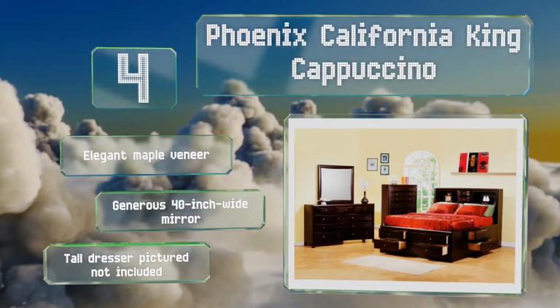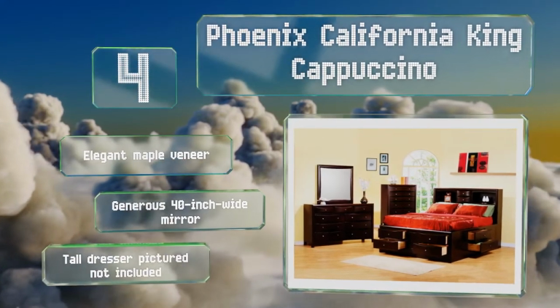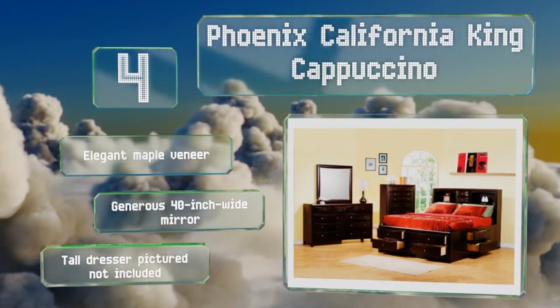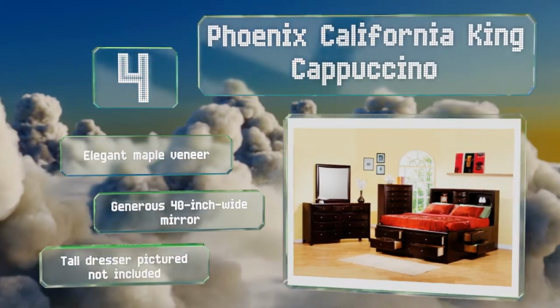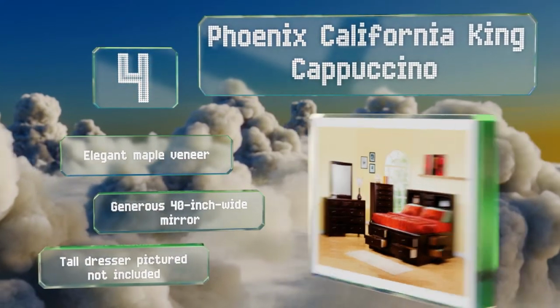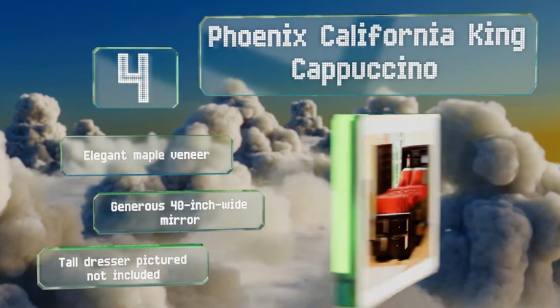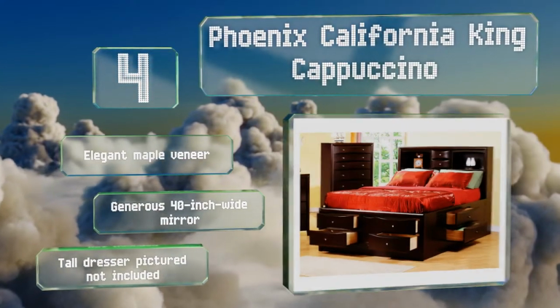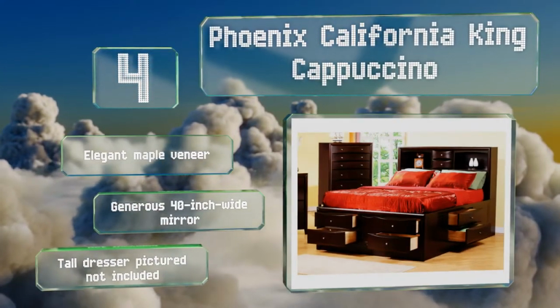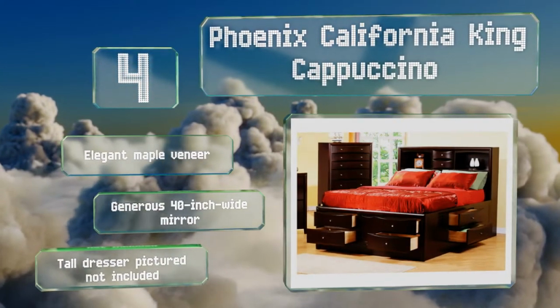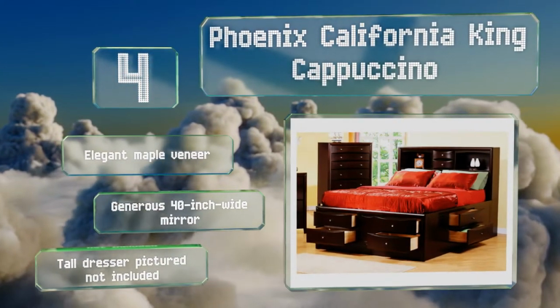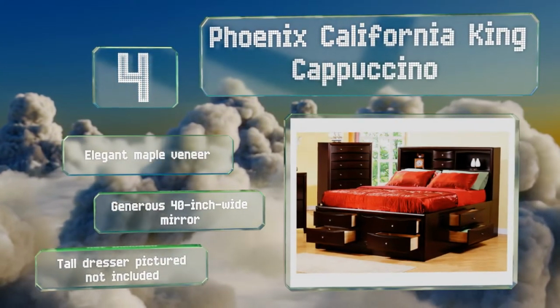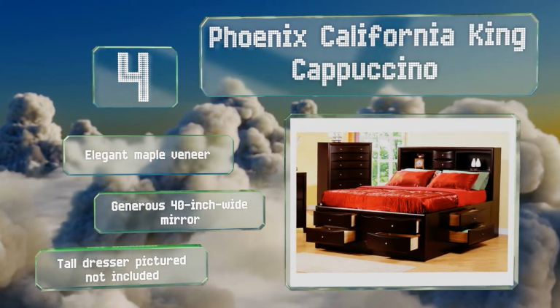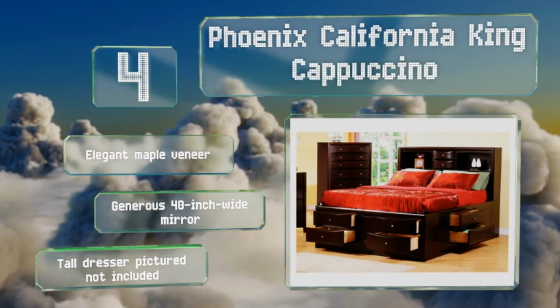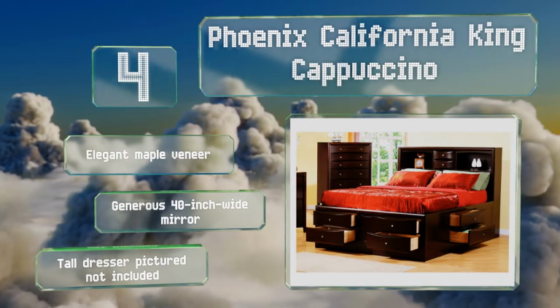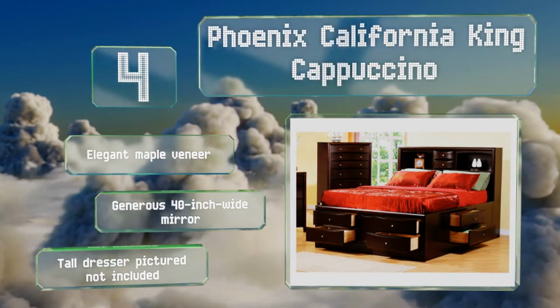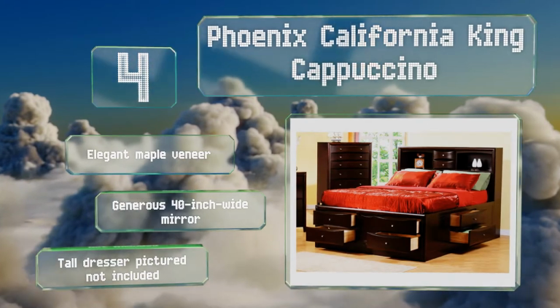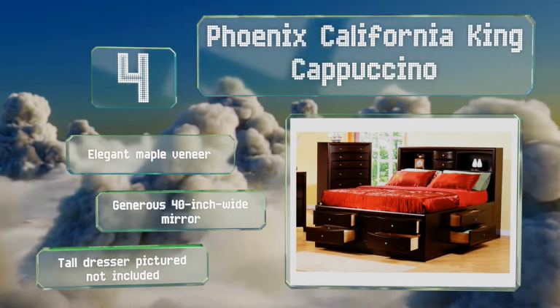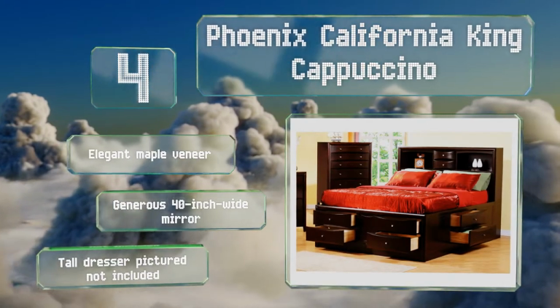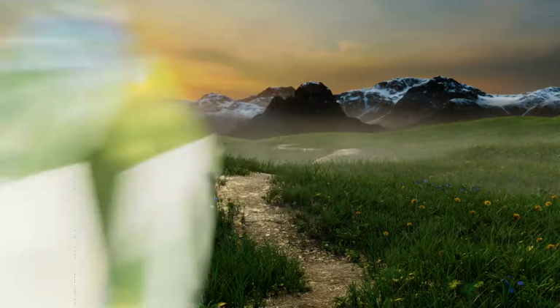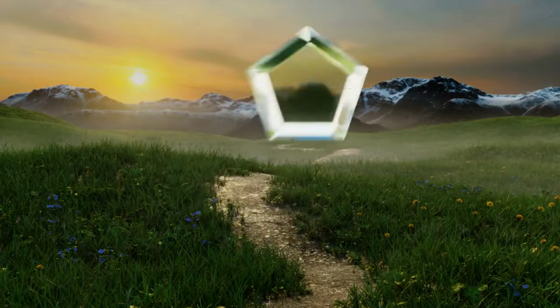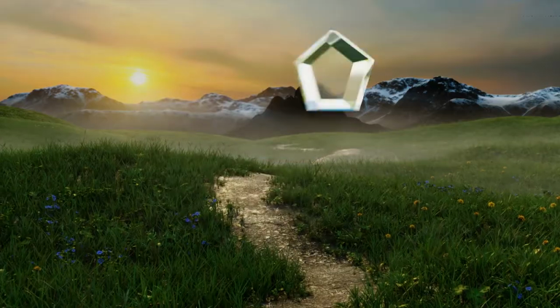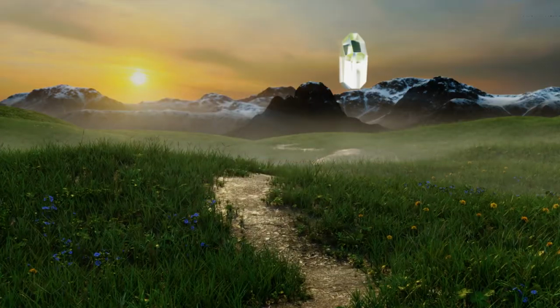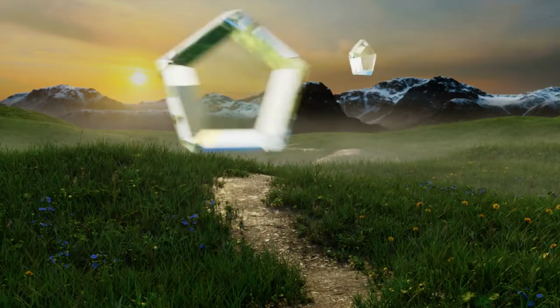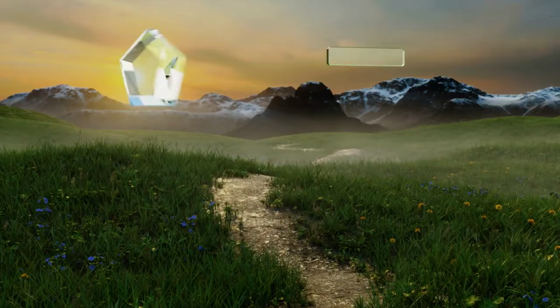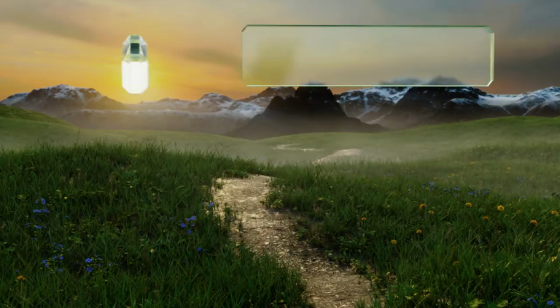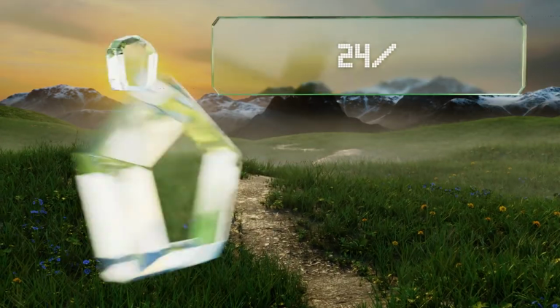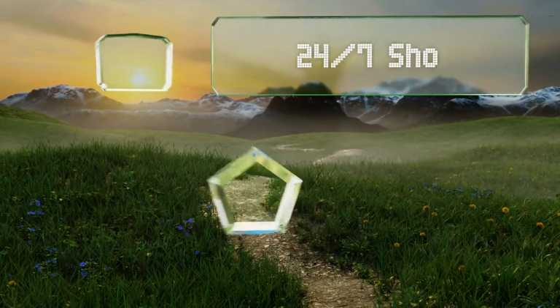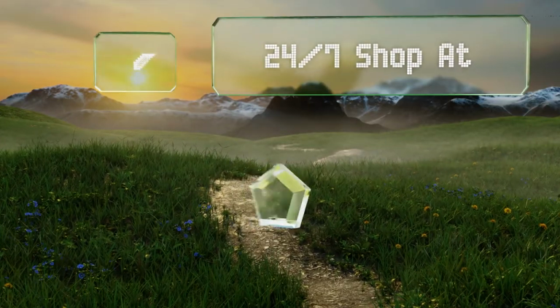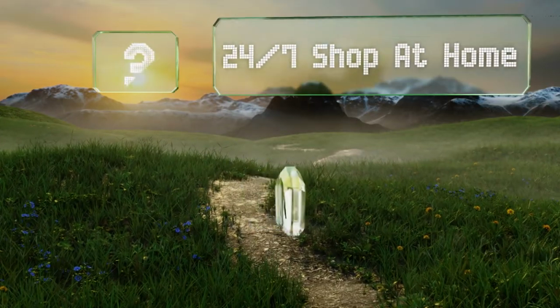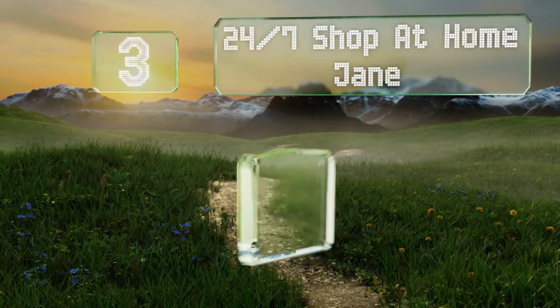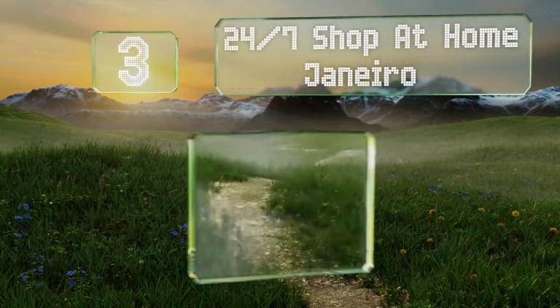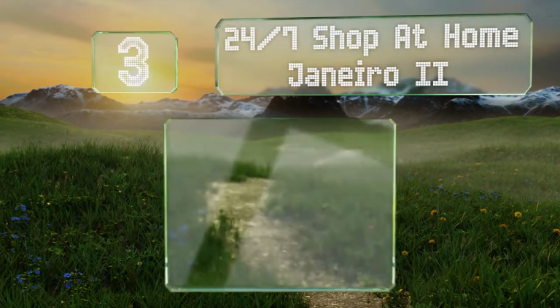Note that the tall dresser pictured is not included. Nearing the top of our list at number three, if you're looking for something minimalist in design that also offers some storage capacity, the 24/7 Shop at Home Genero 2 is a good bet.